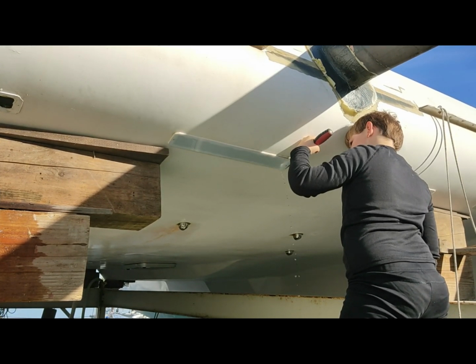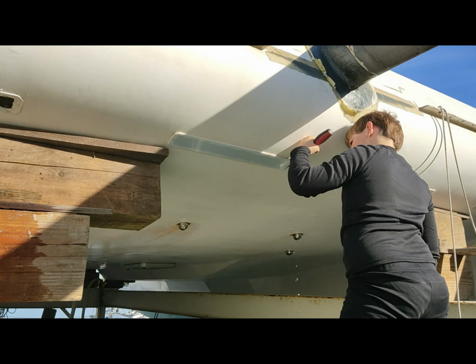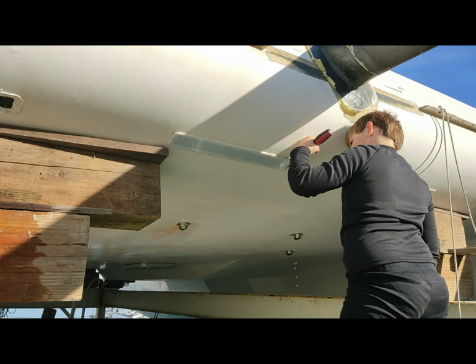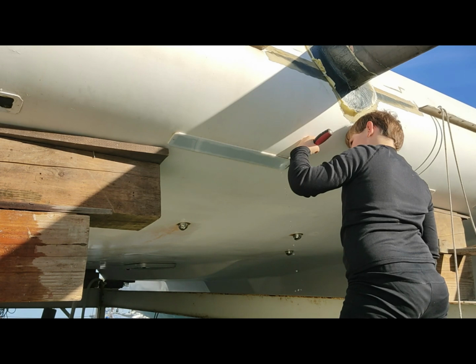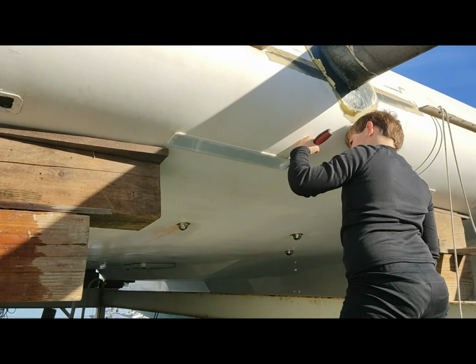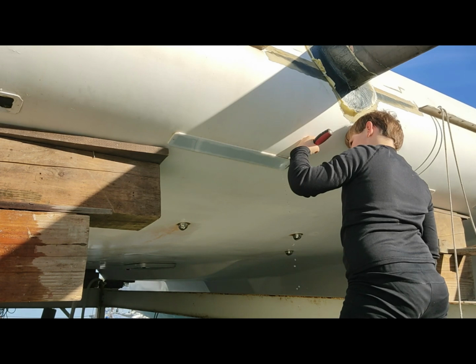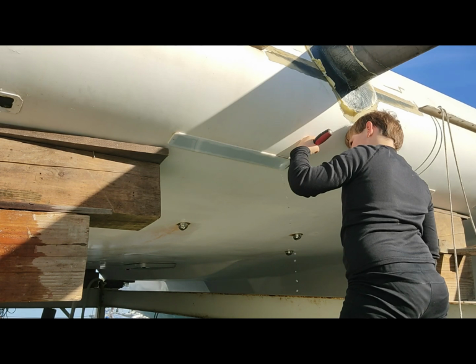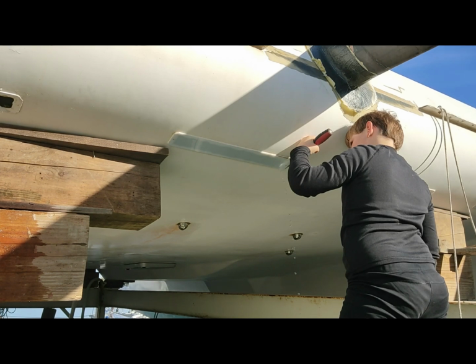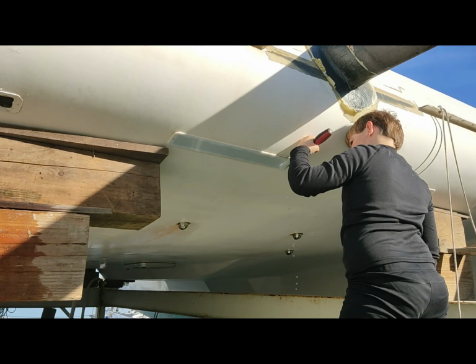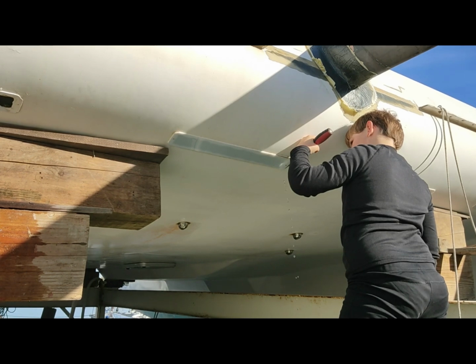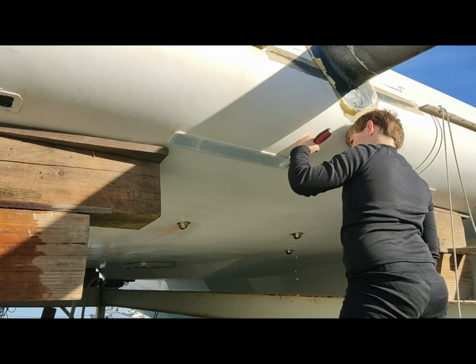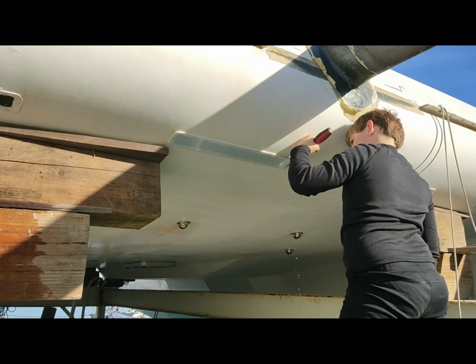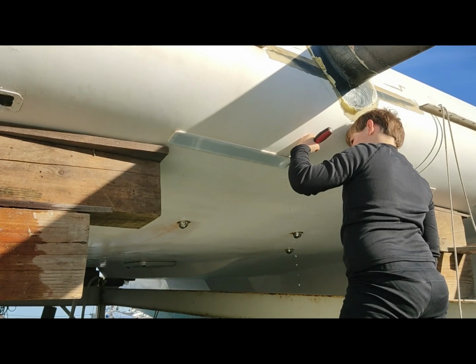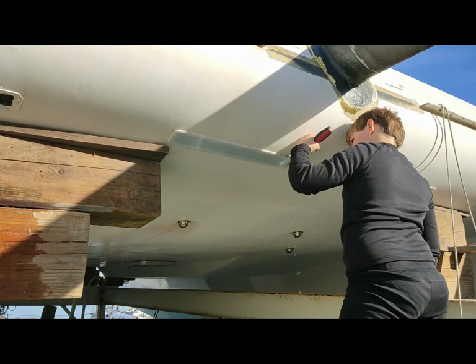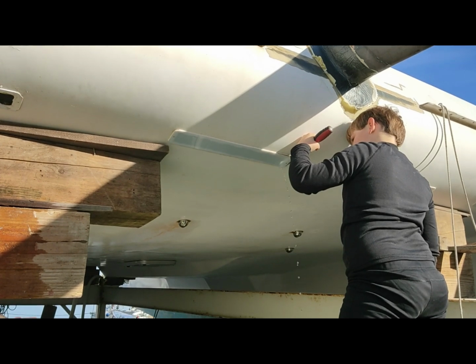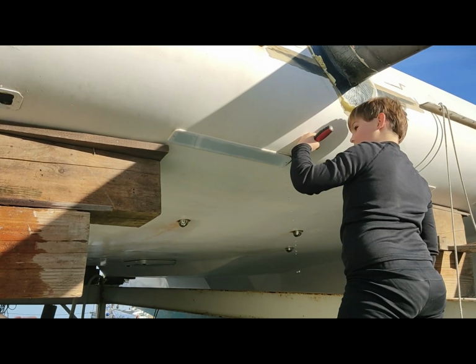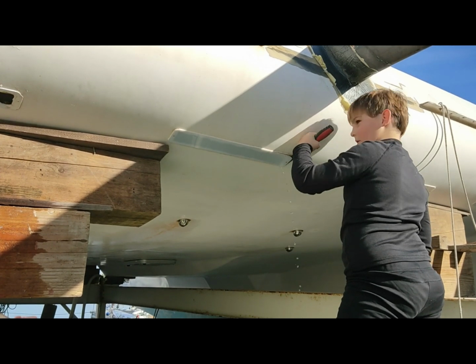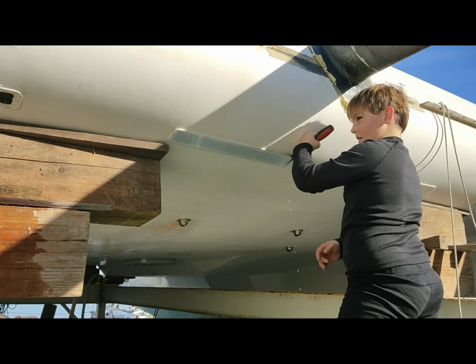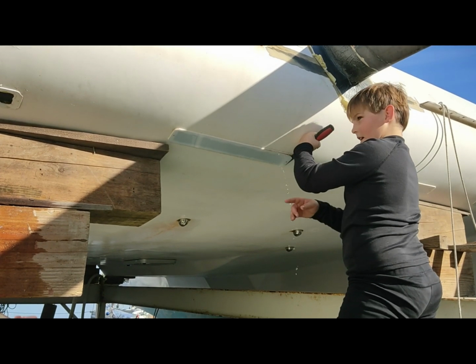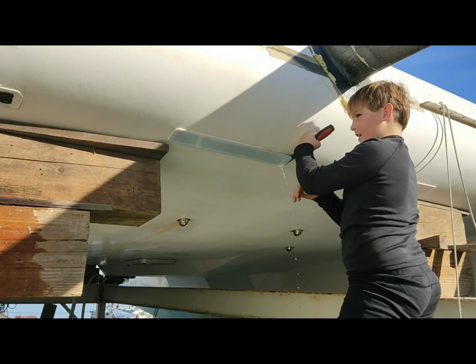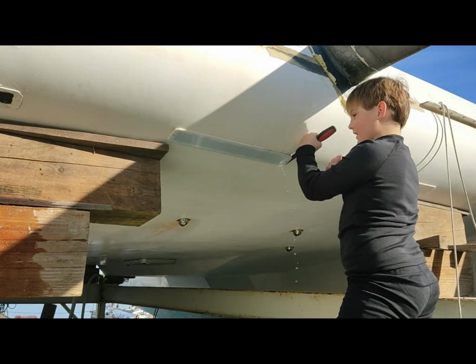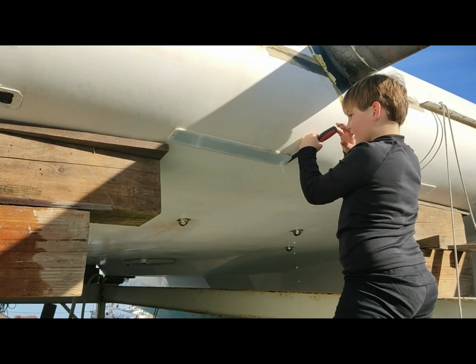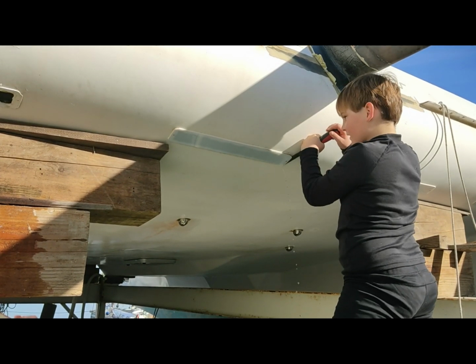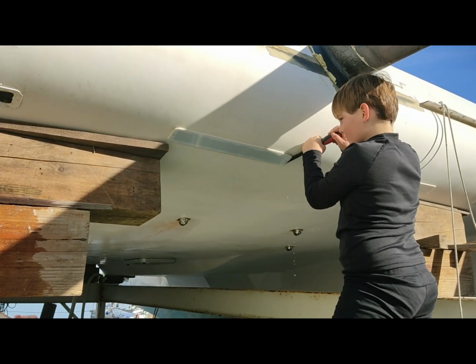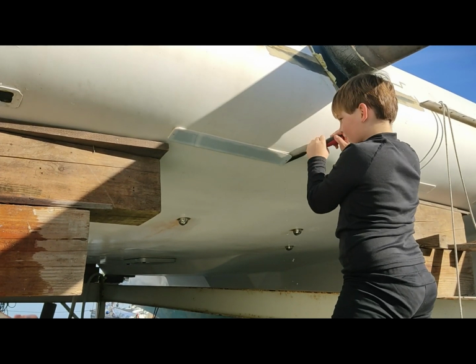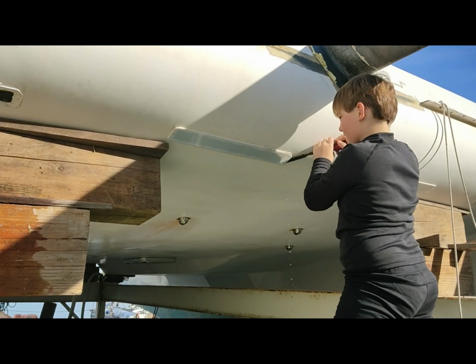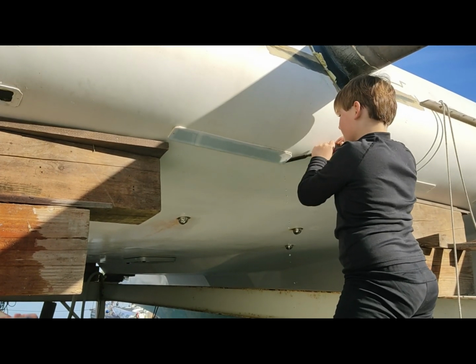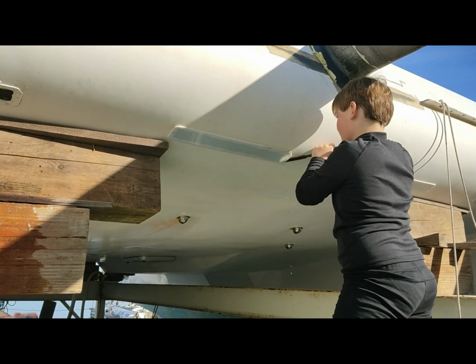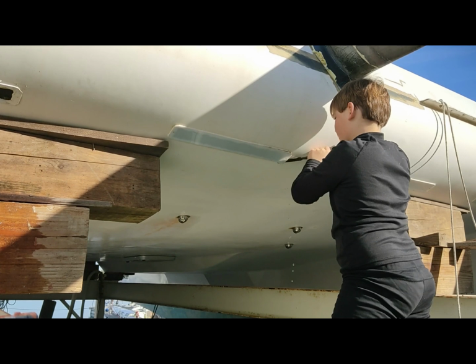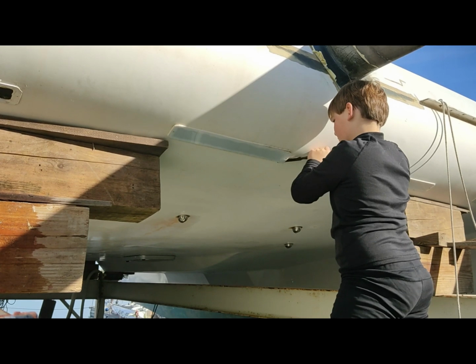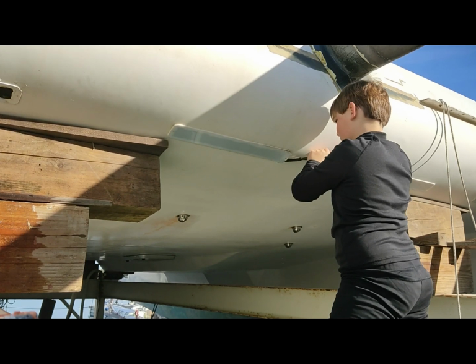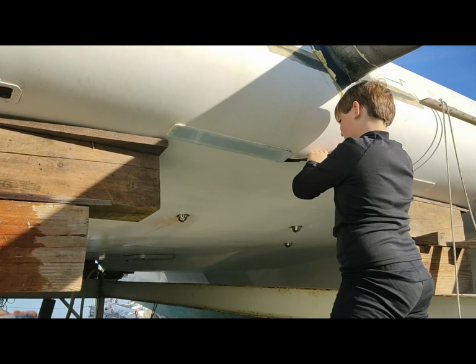Holy hell, it's full of water. That whole entire thing was just full of water.